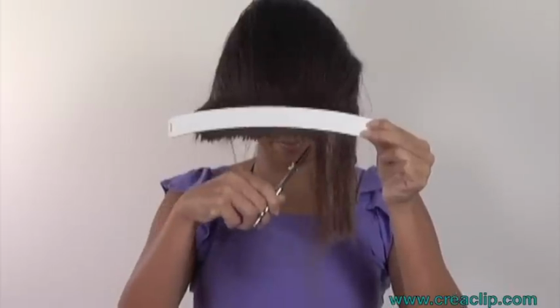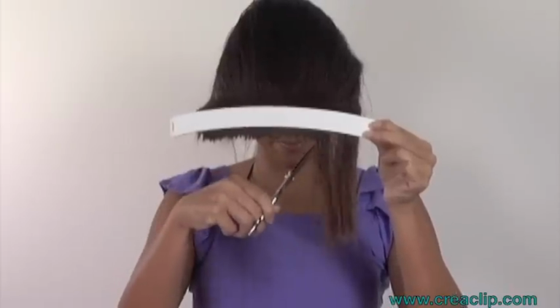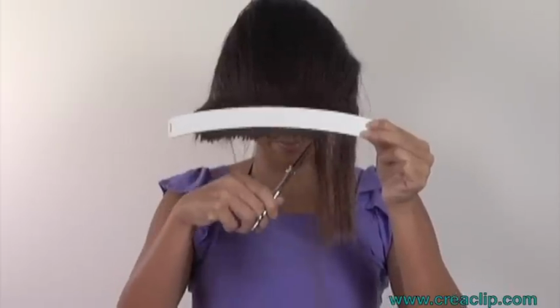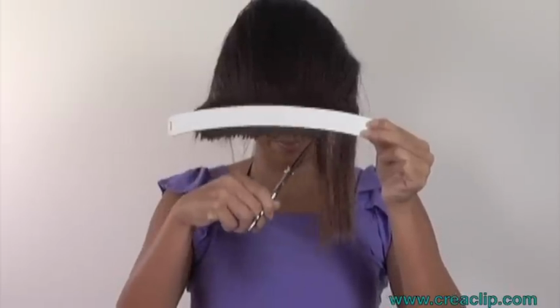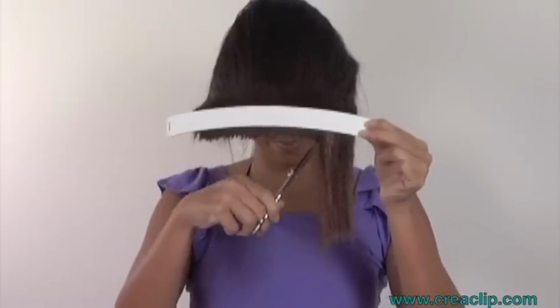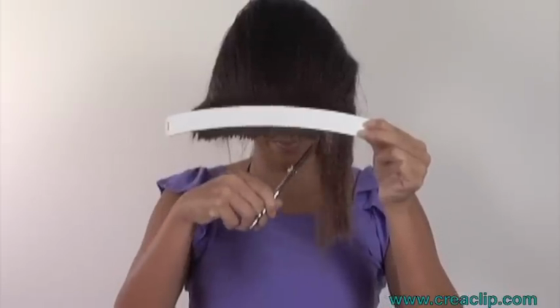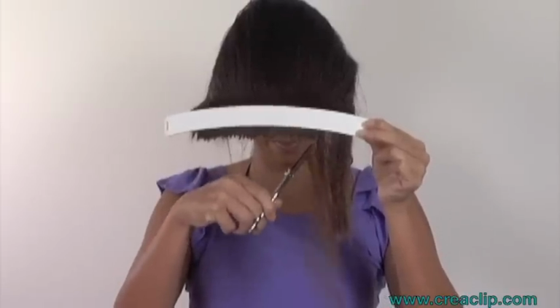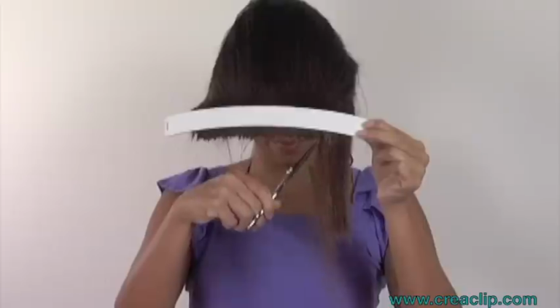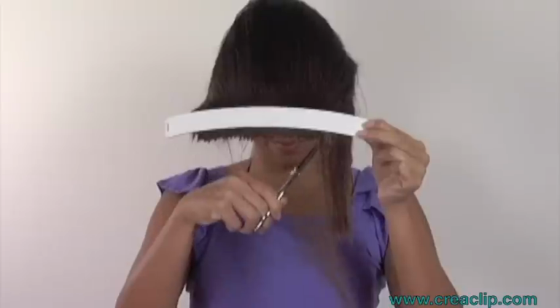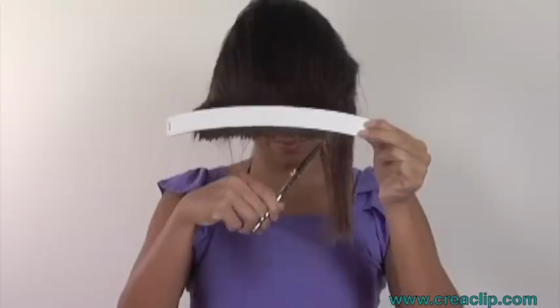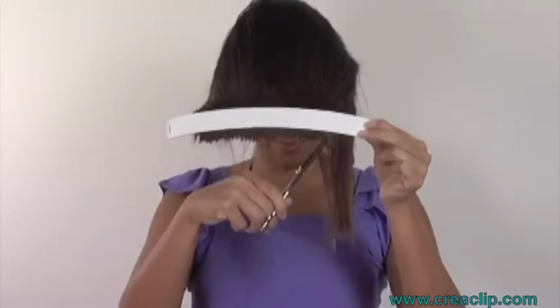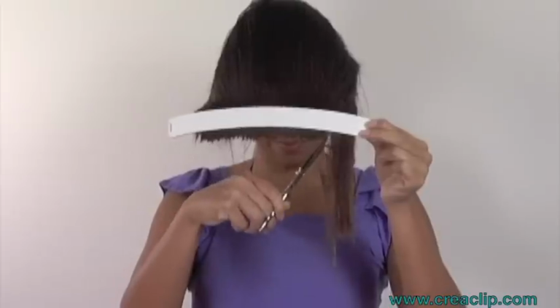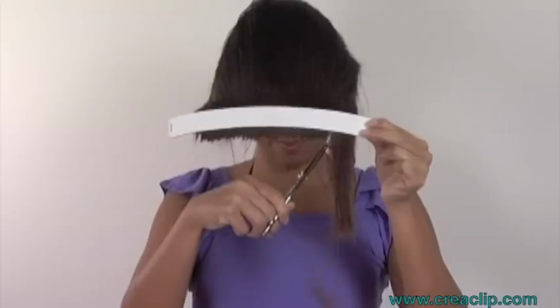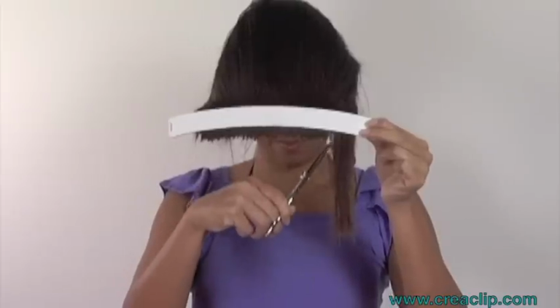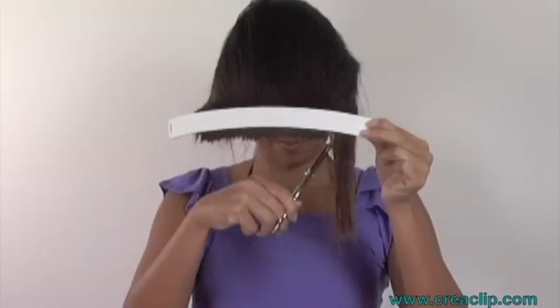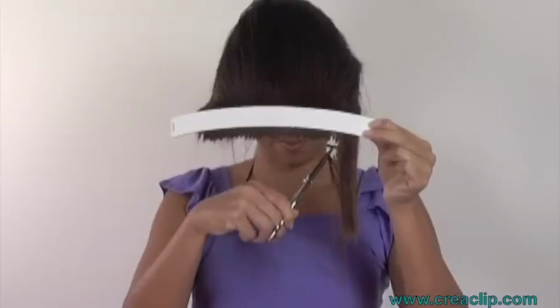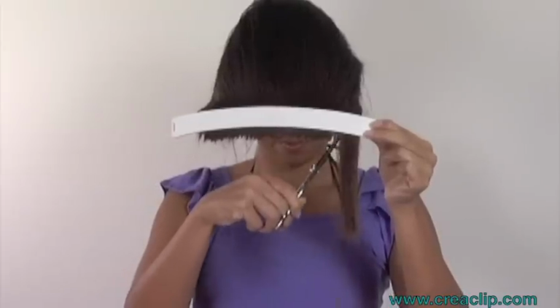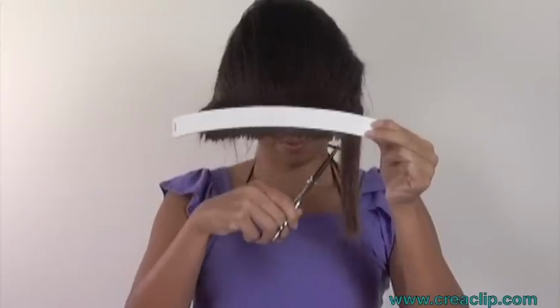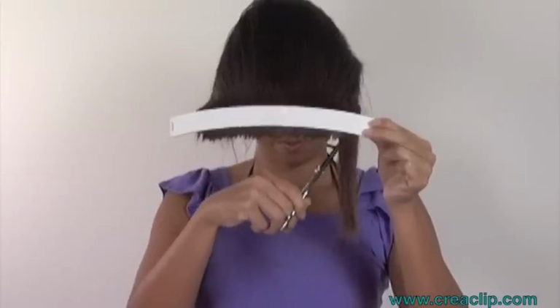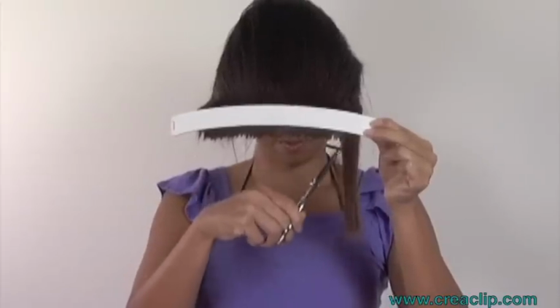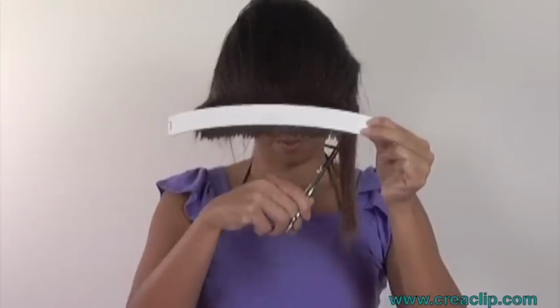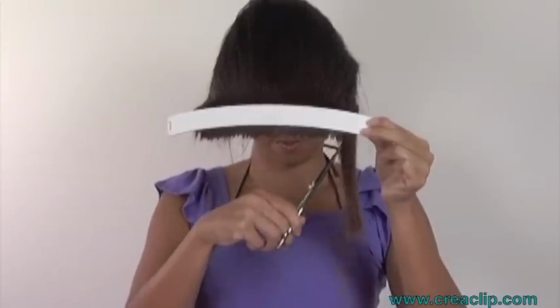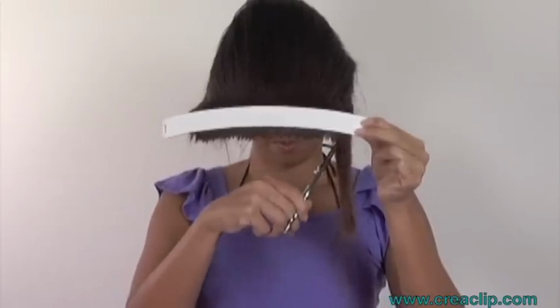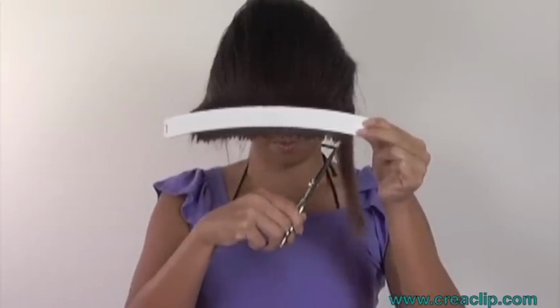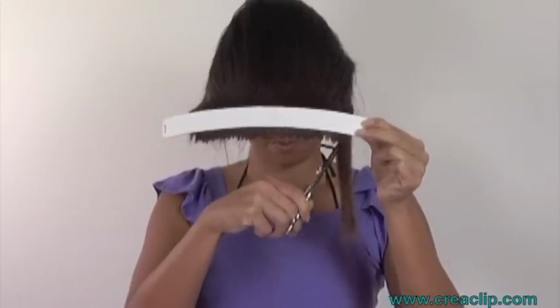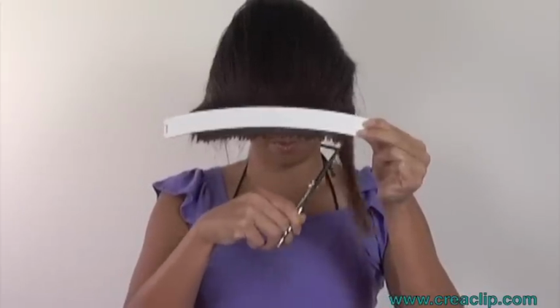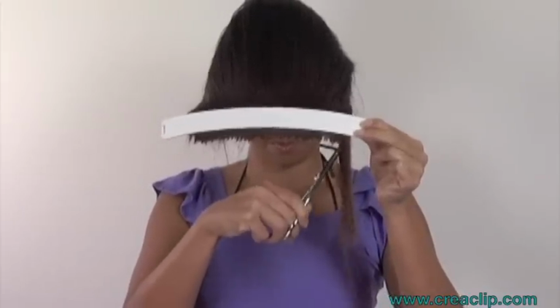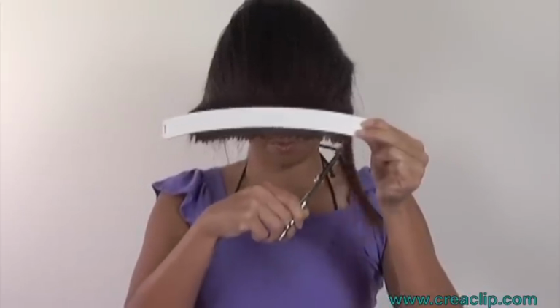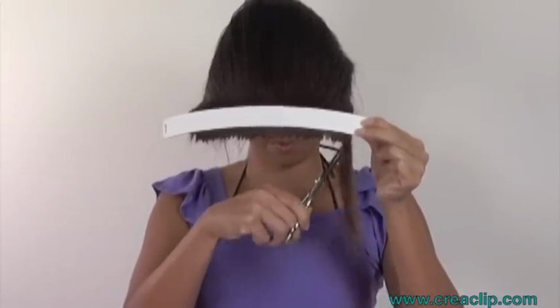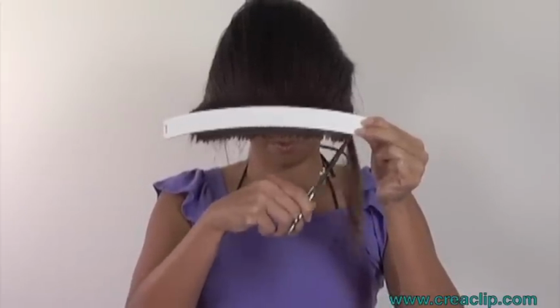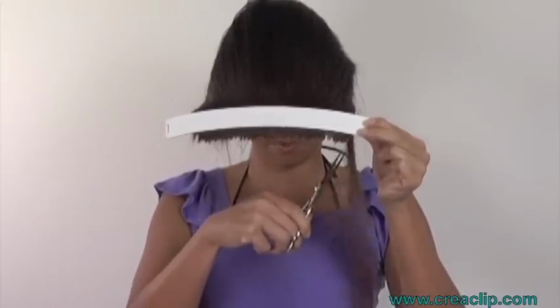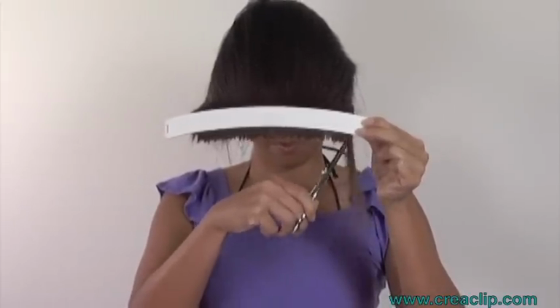For long layers, slide the Kriya Clip further down. Remember, the further down you slide, the longer the layers will be.